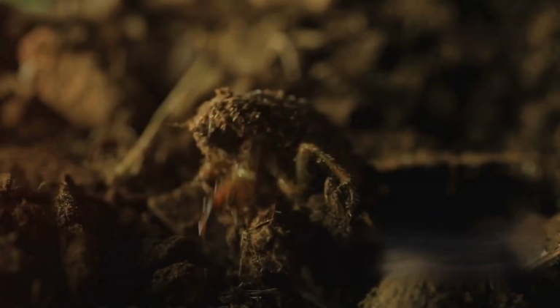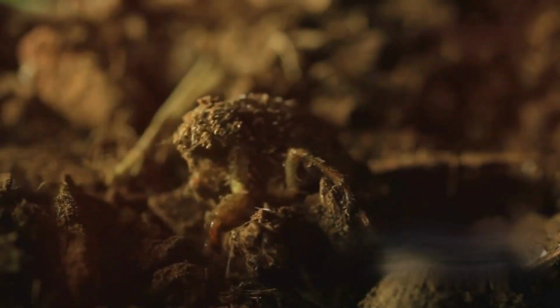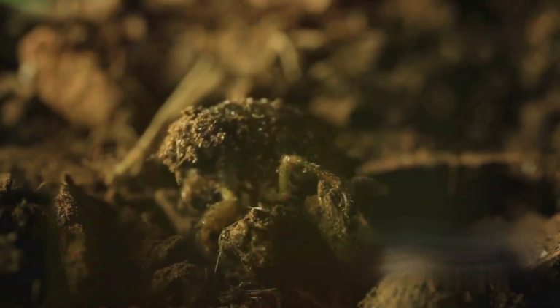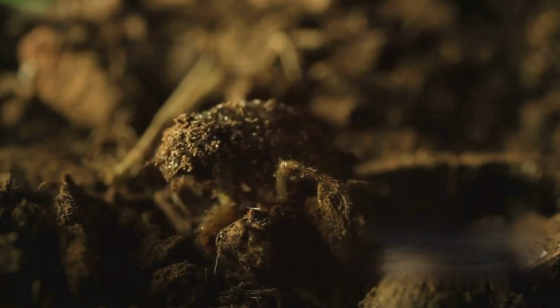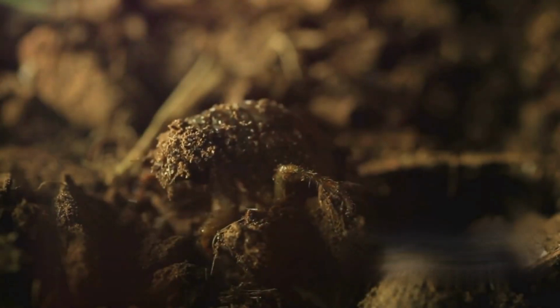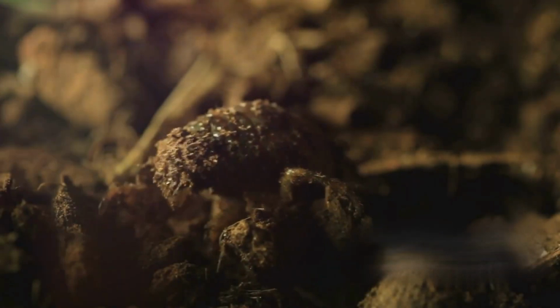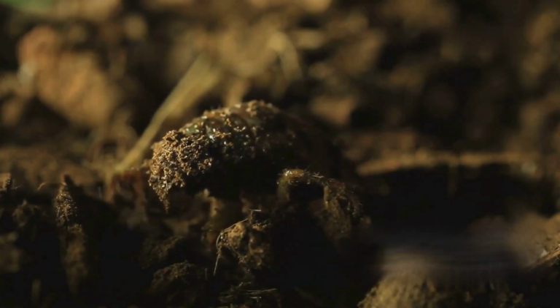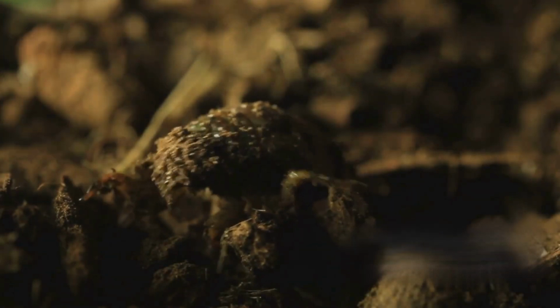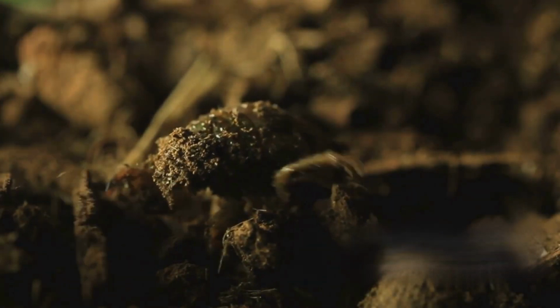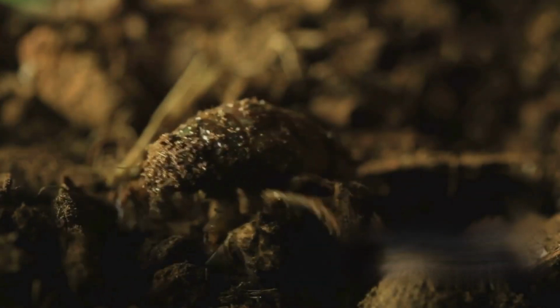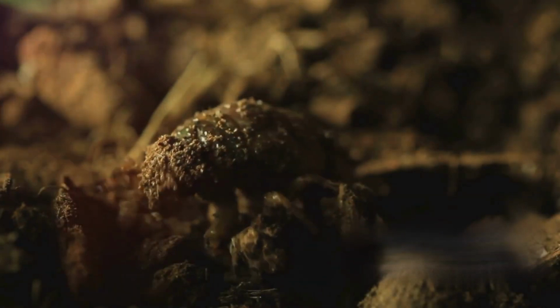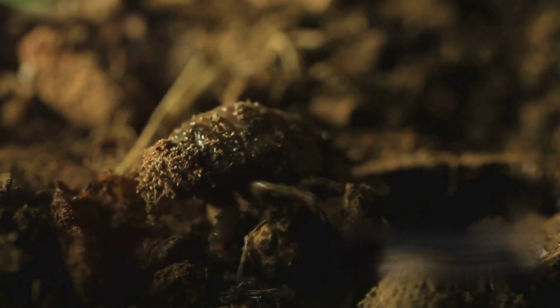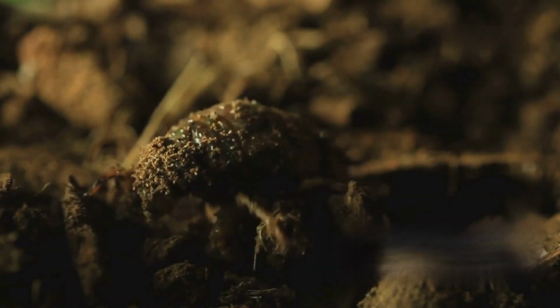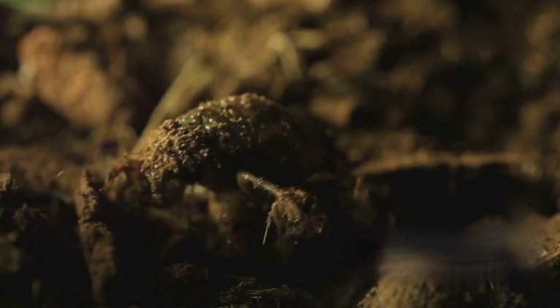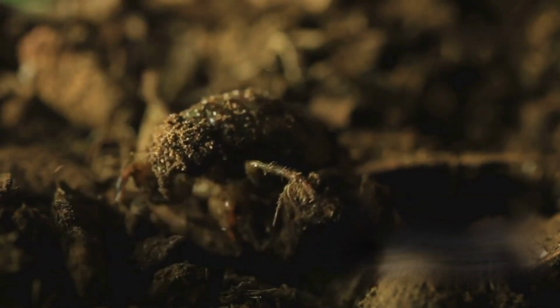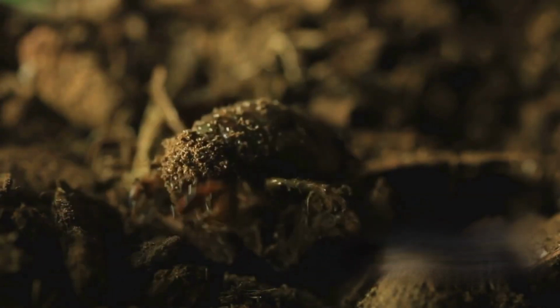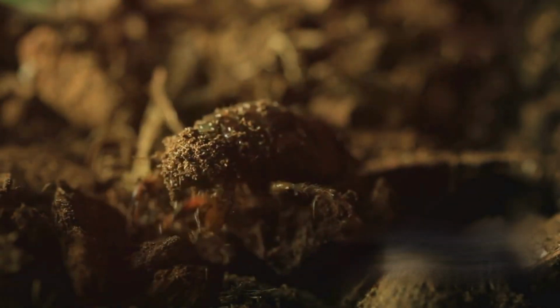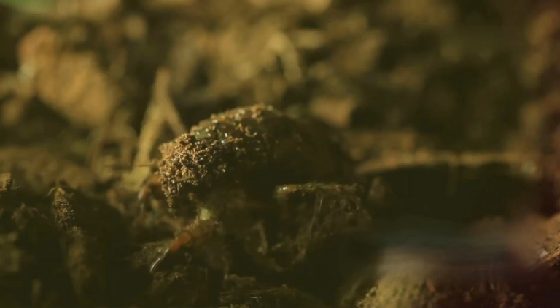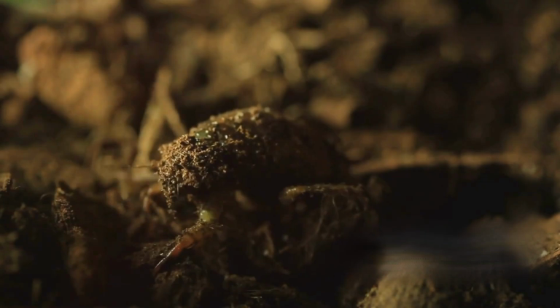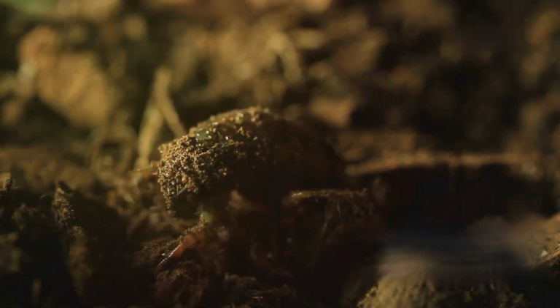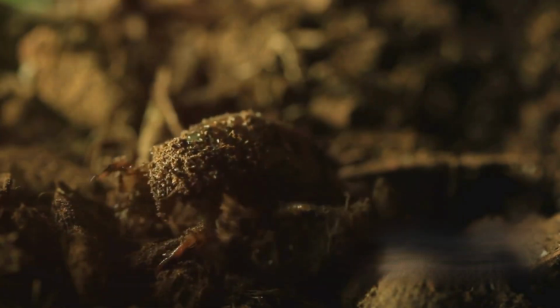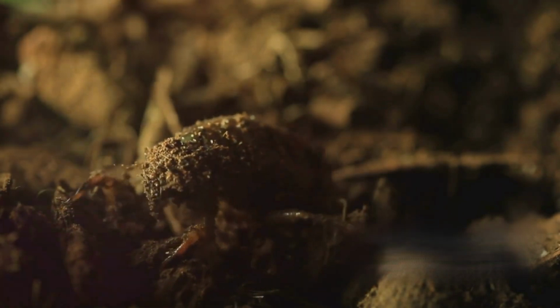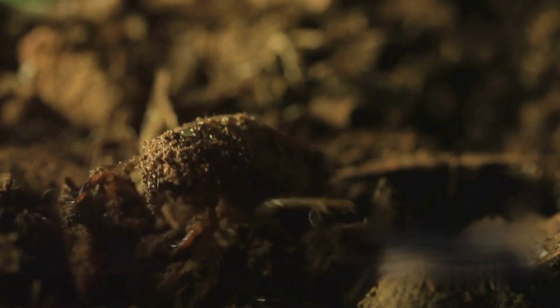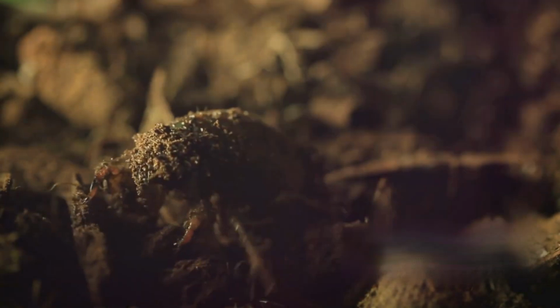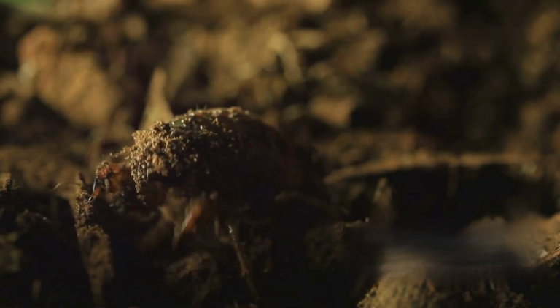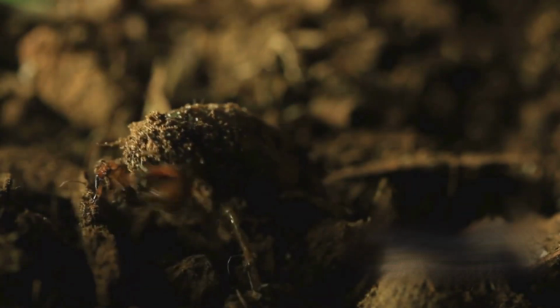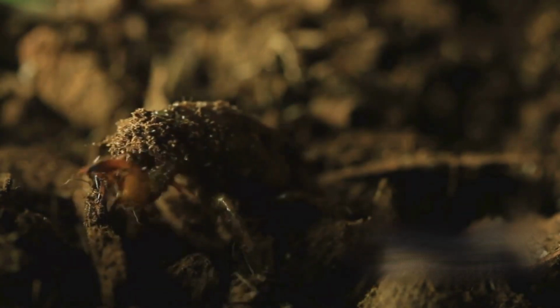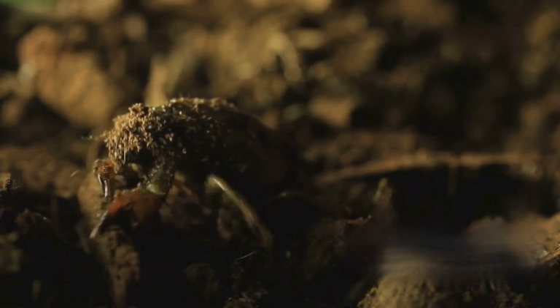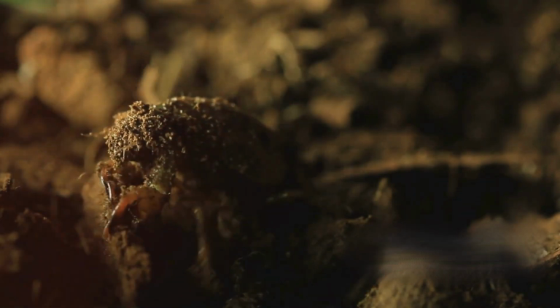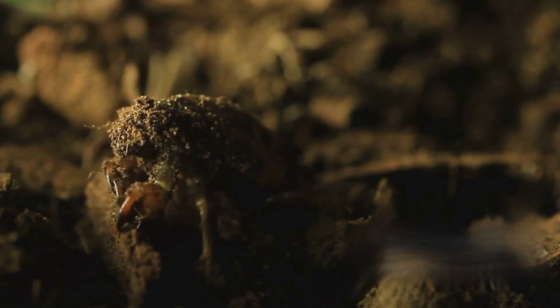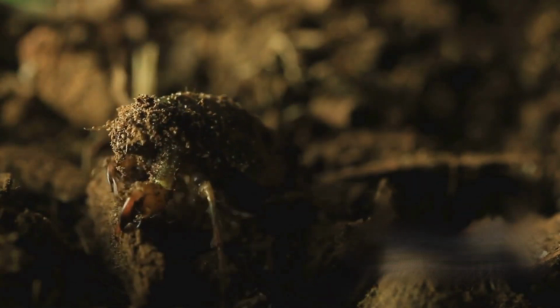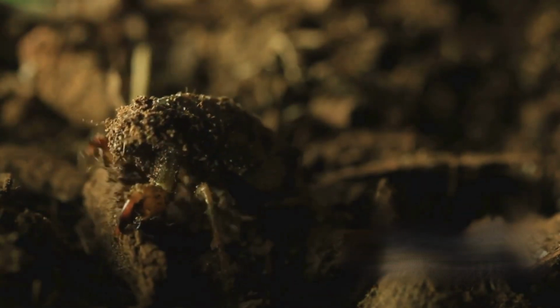It all begins when female cicadas lay their eggs in tree branches. After a few weeks, tiny nymphs hatch and drop to the ground.